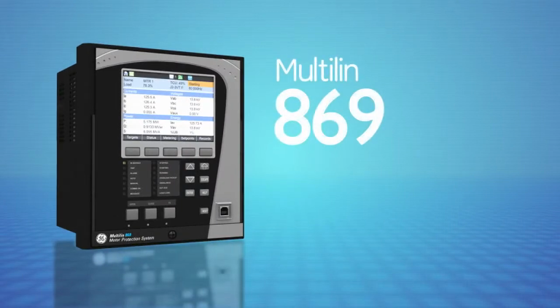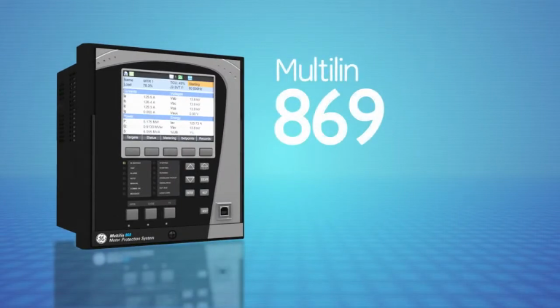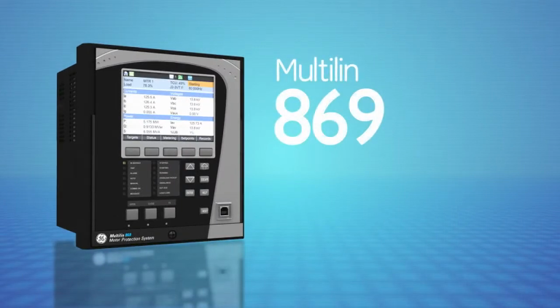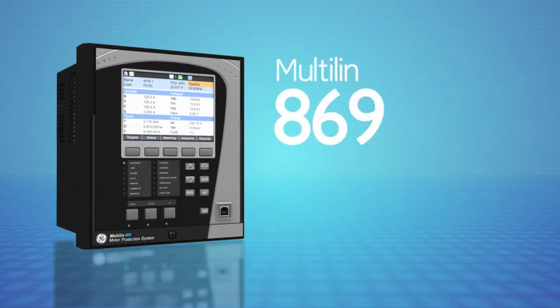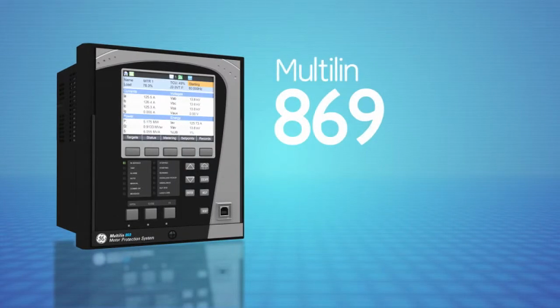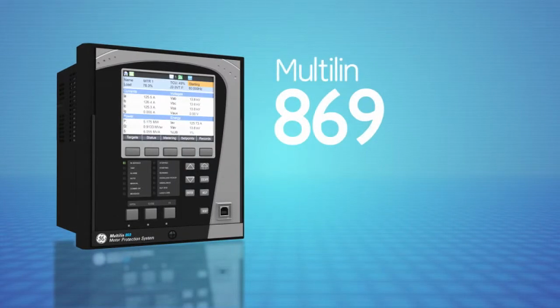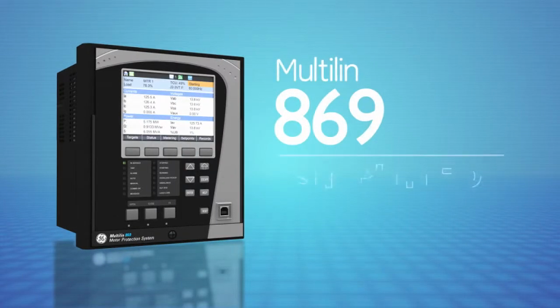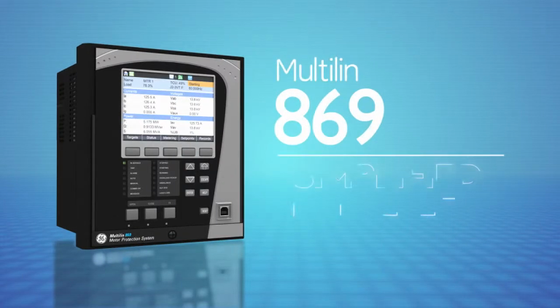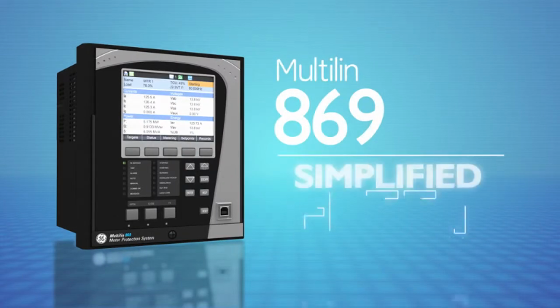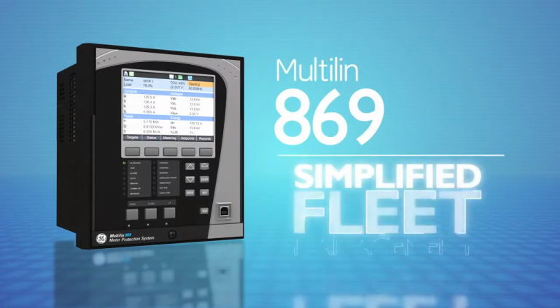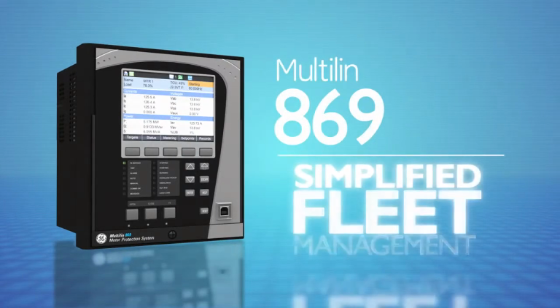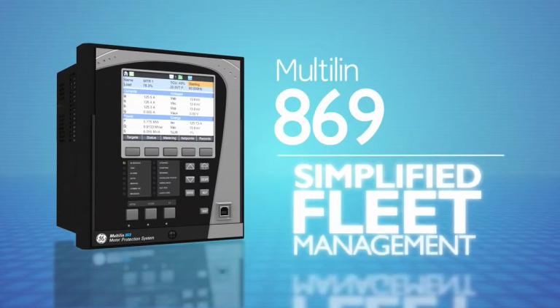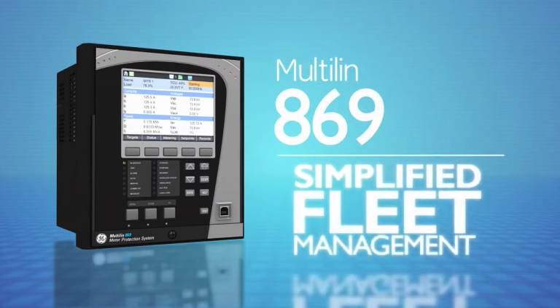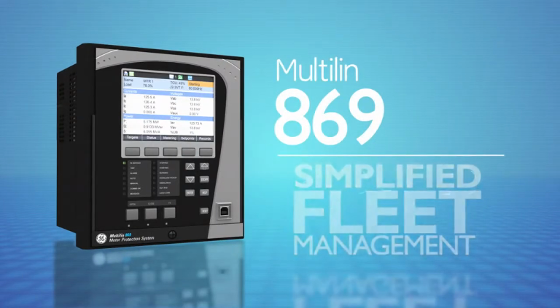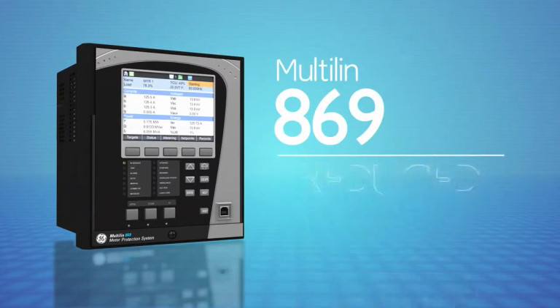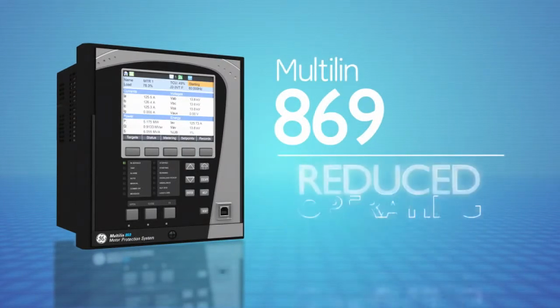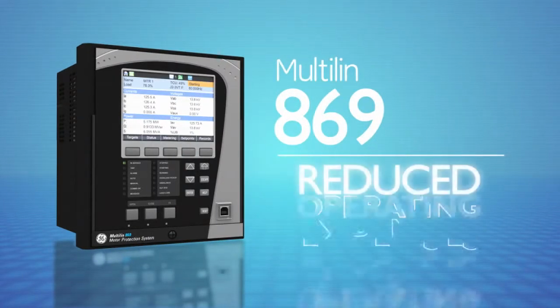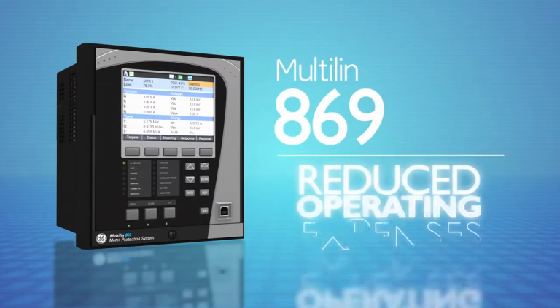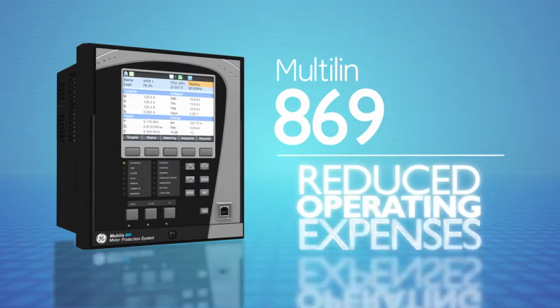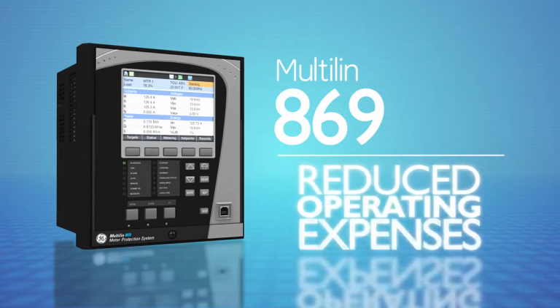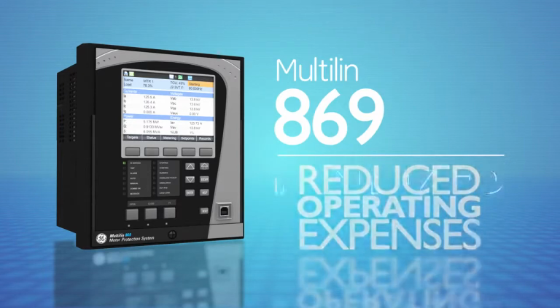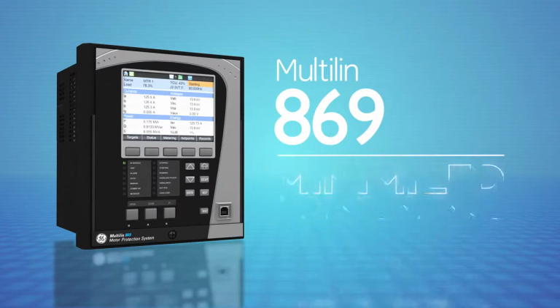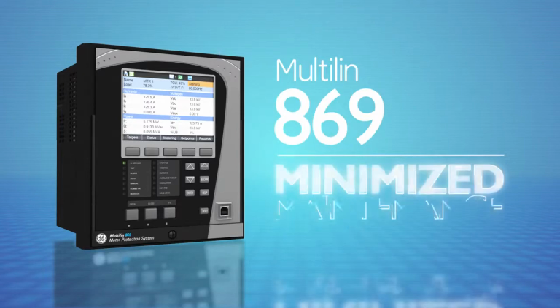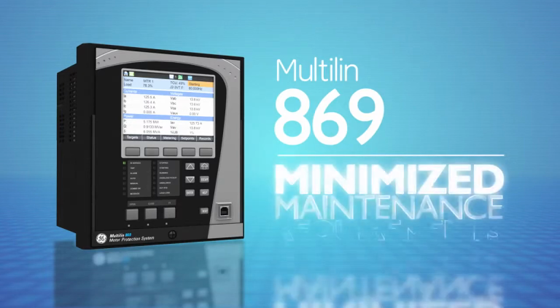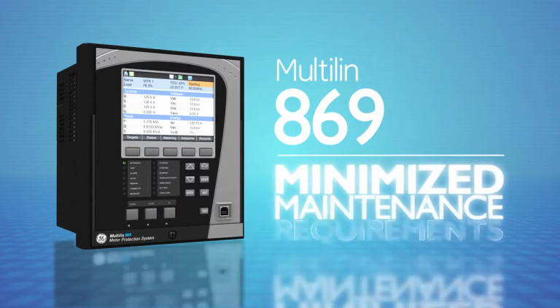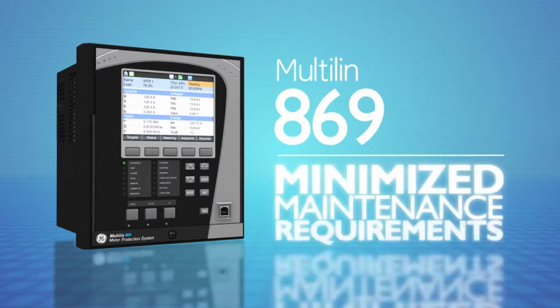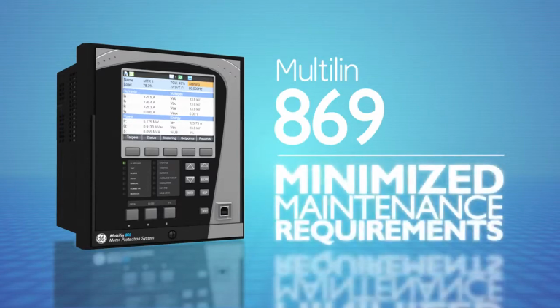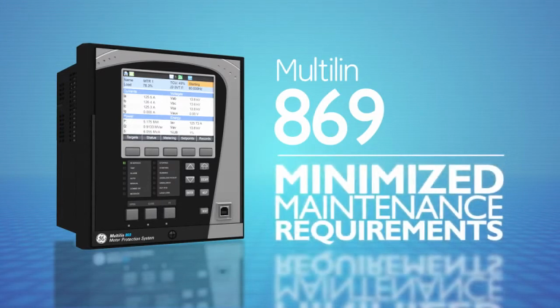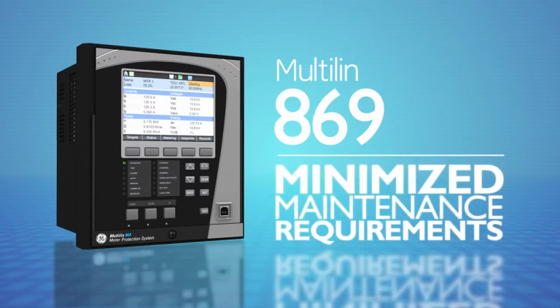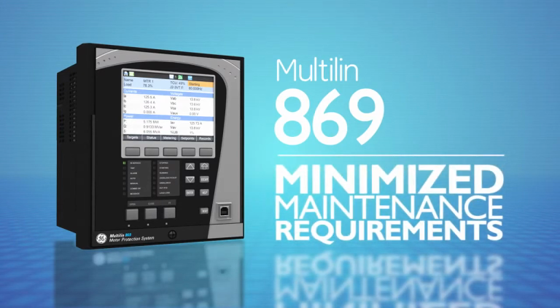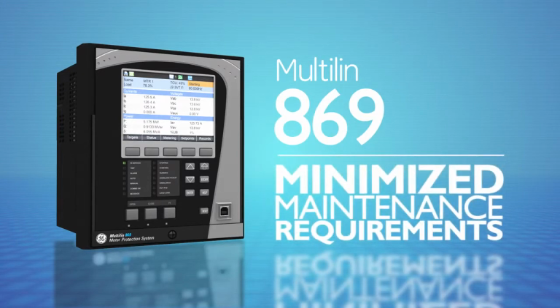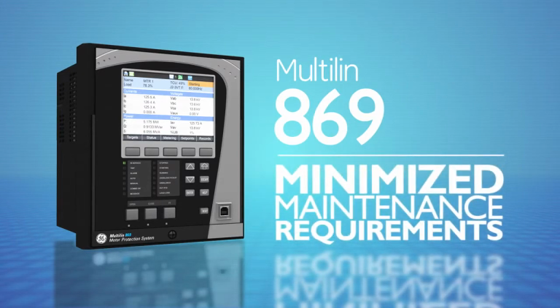A powerful addition to GE's Multilin motor protection family, the Multilin 869 enables simplified device fleet management, reduced operating expenses, and minimized maintenance requirements.